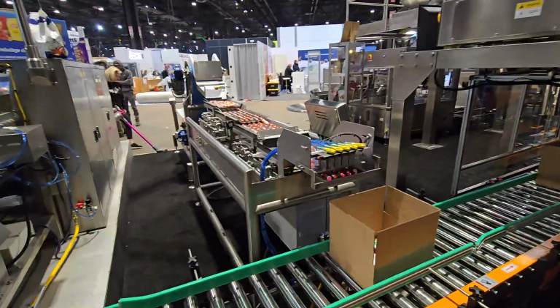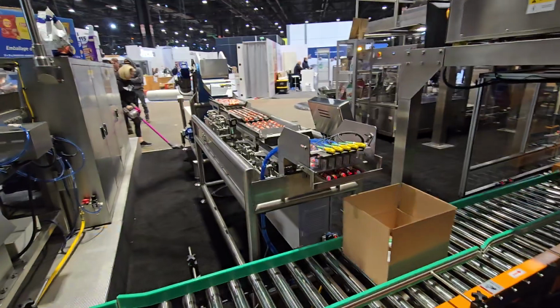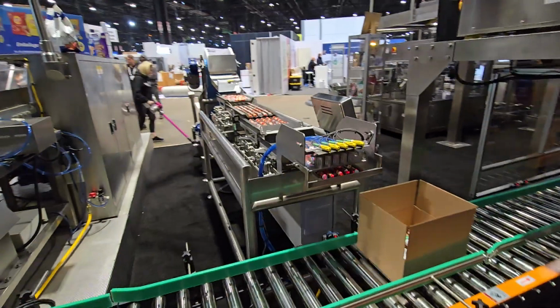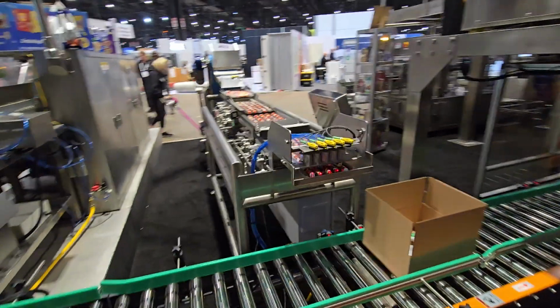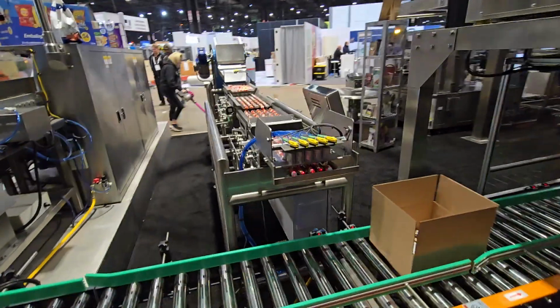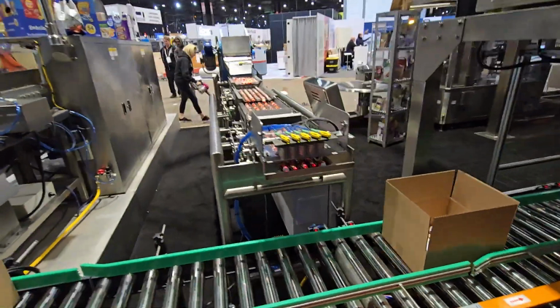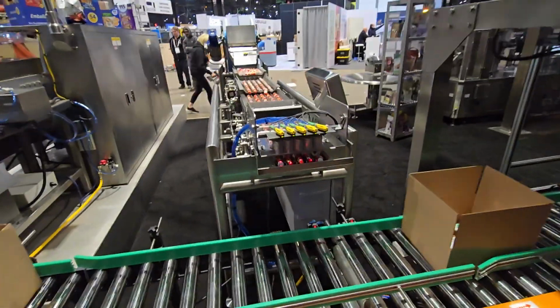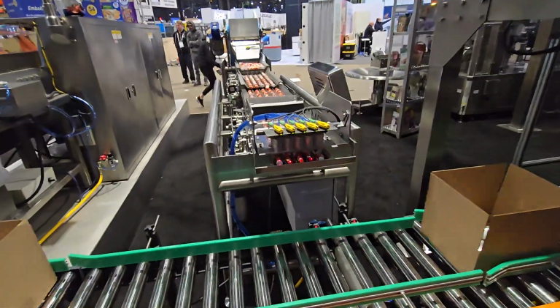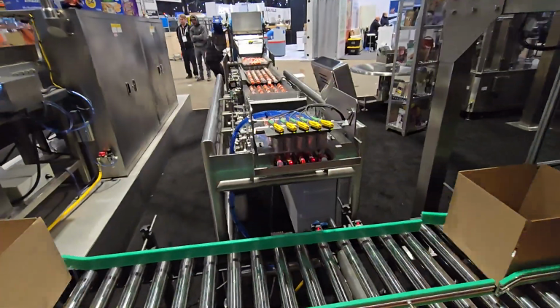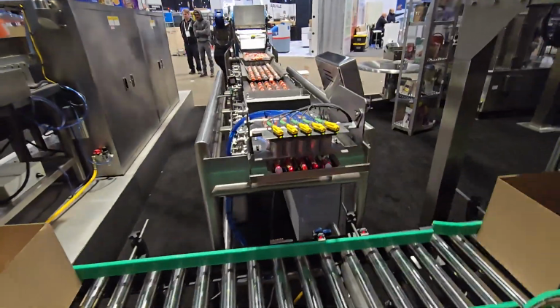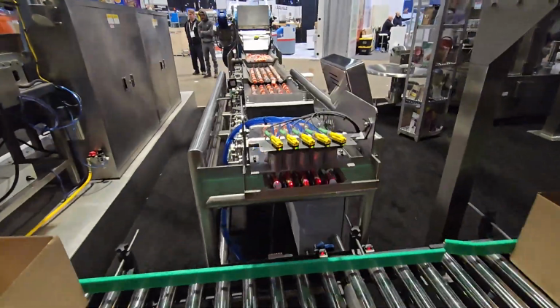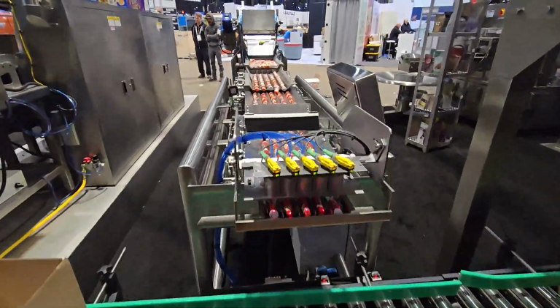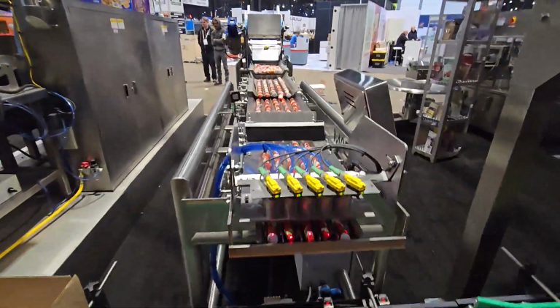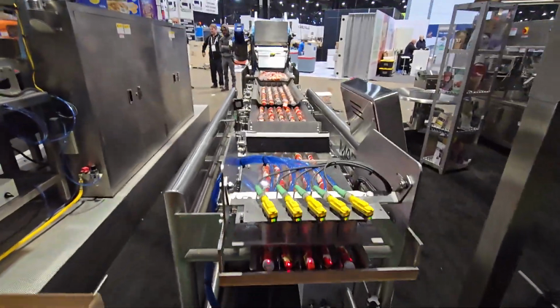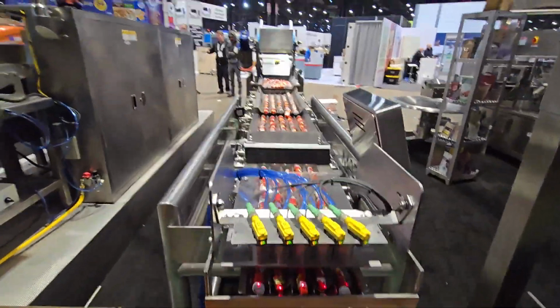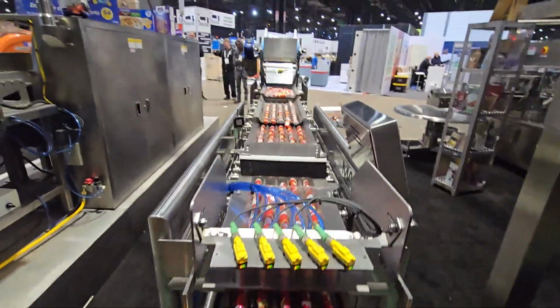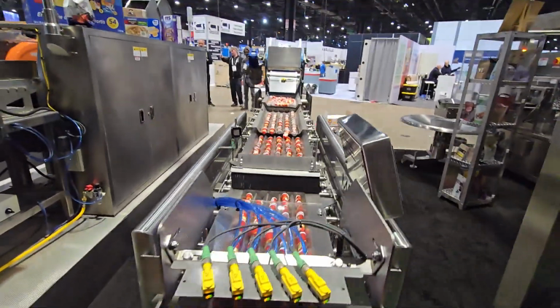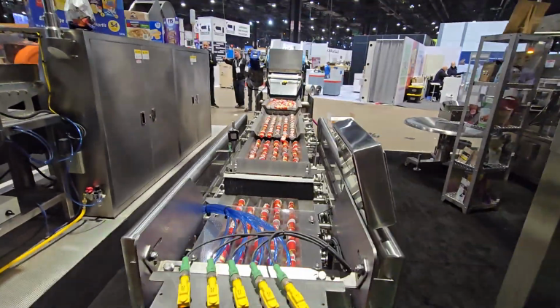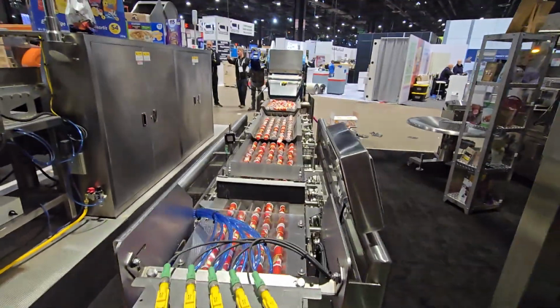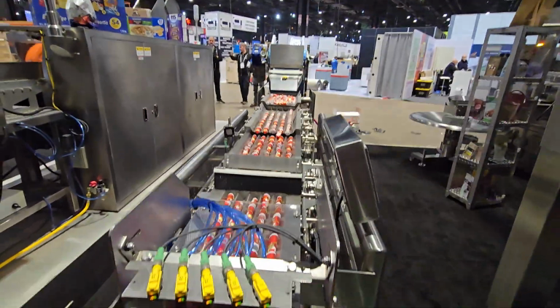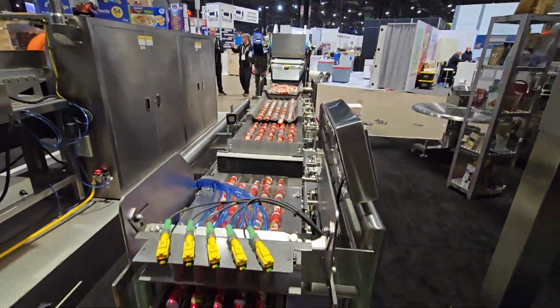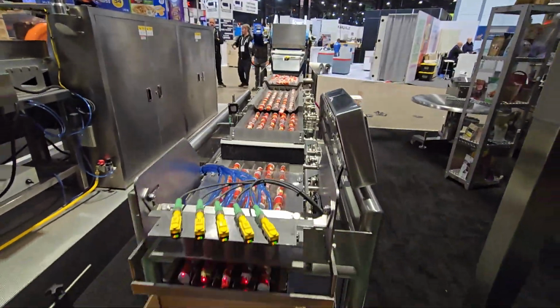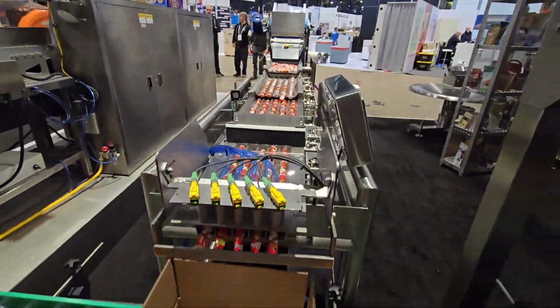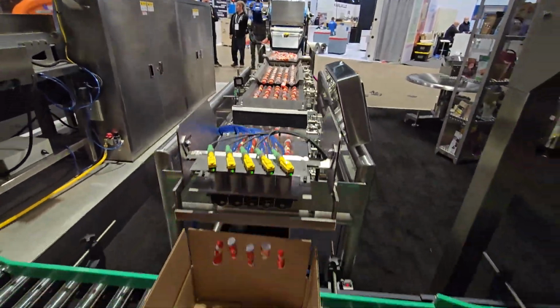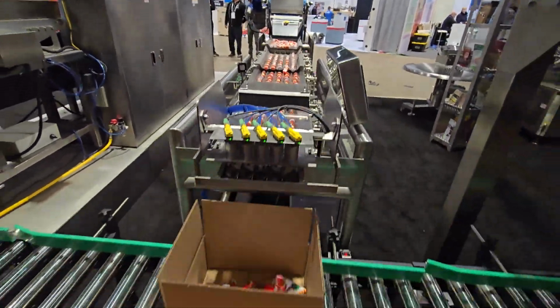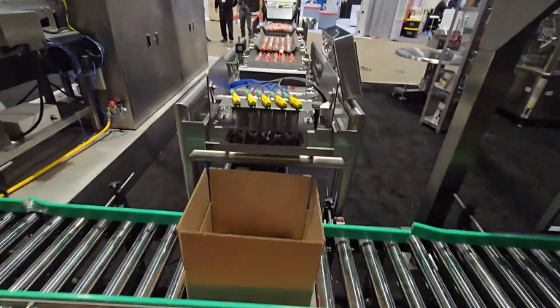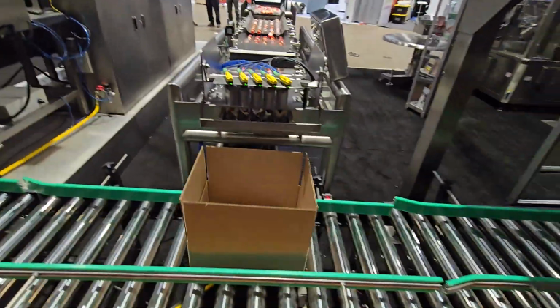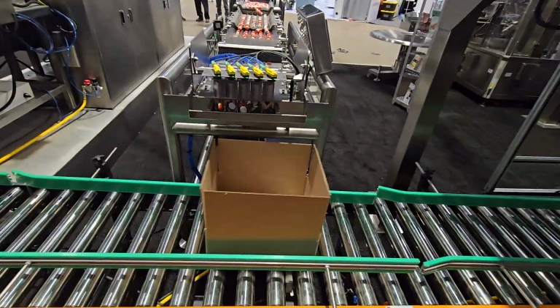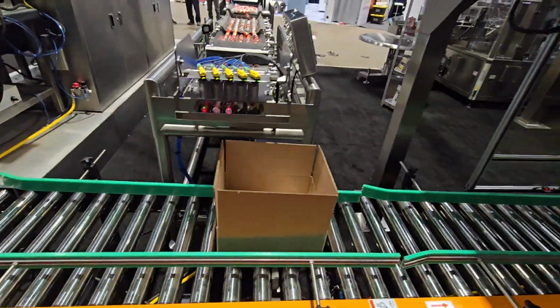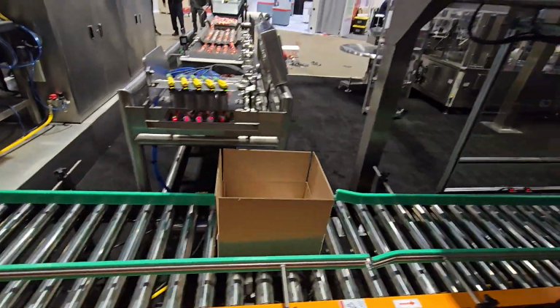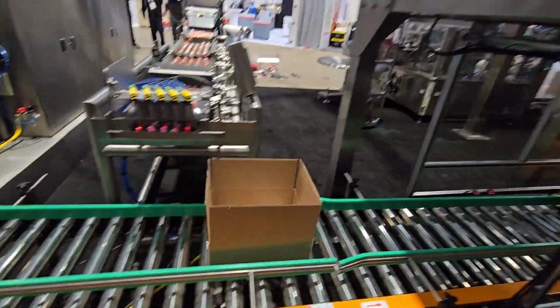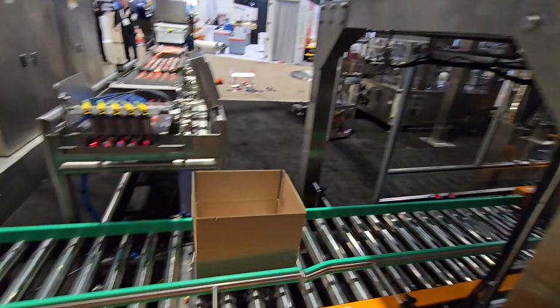Then we have got five little Santas here on our Tracing Lair that we are counting and dropping in.